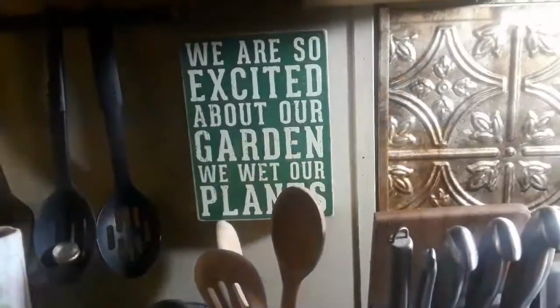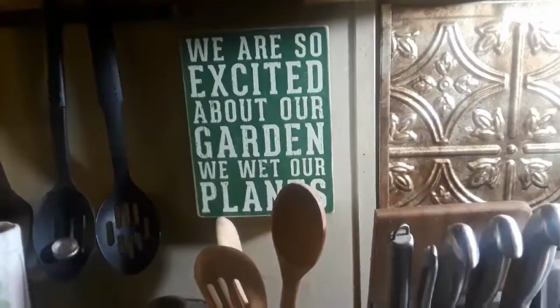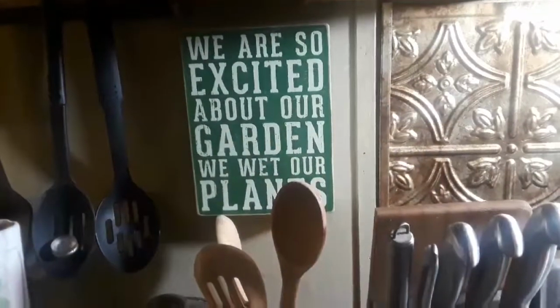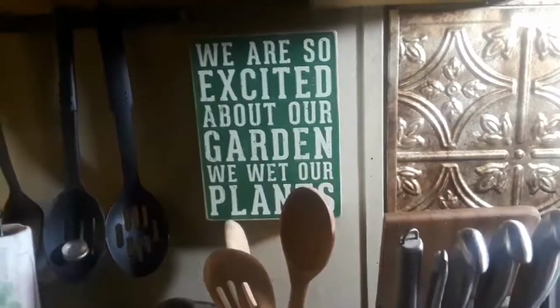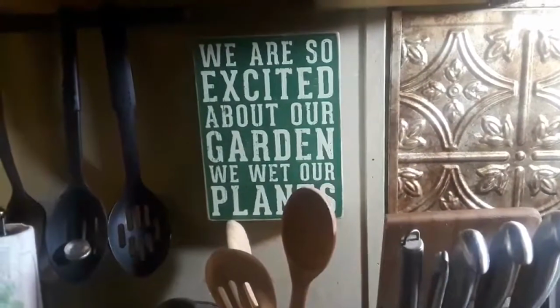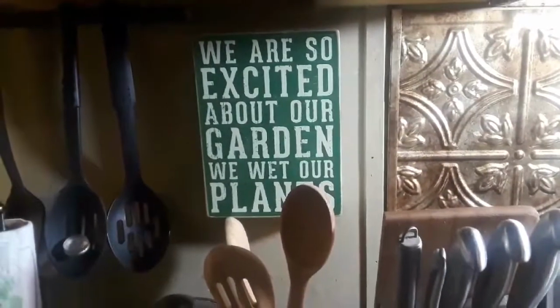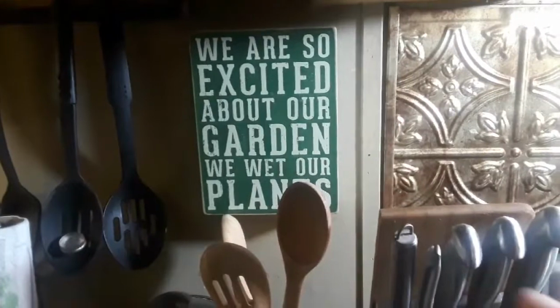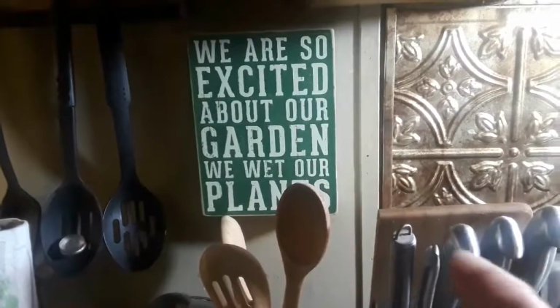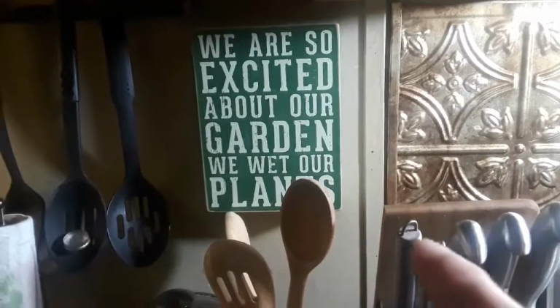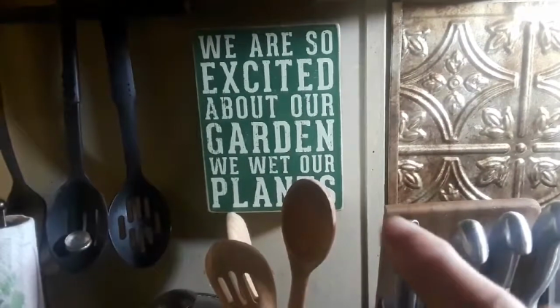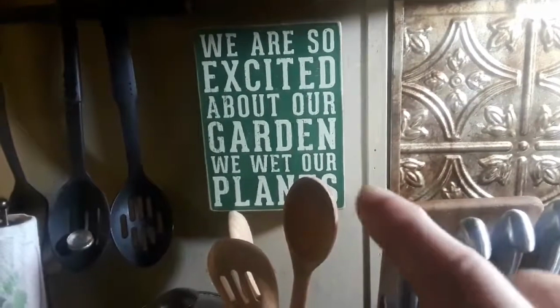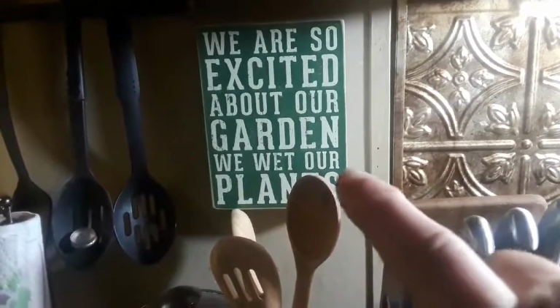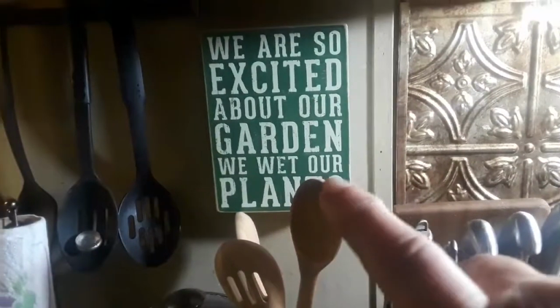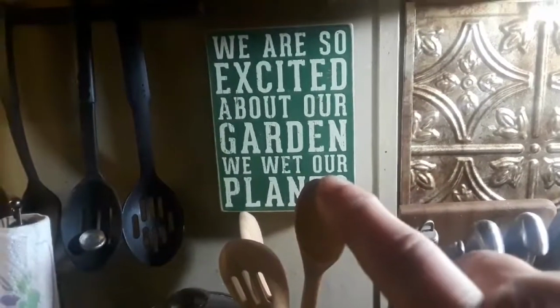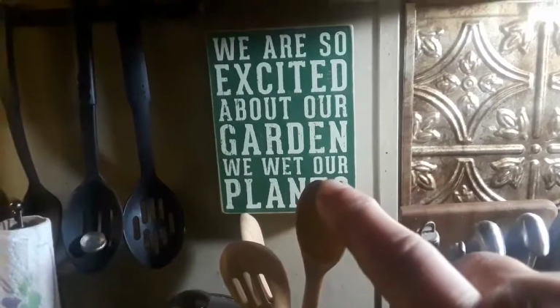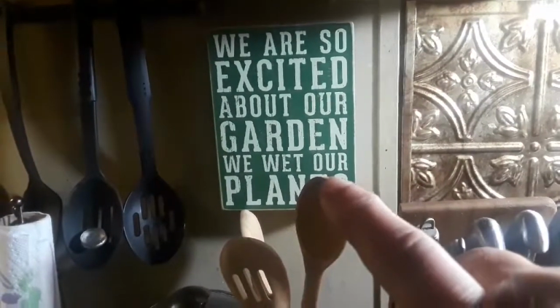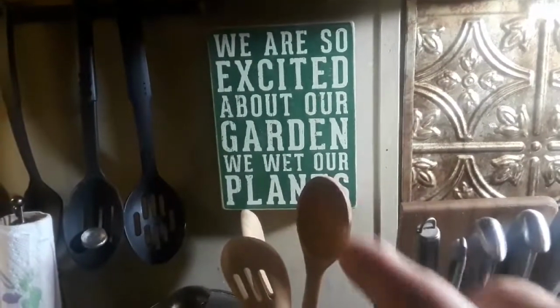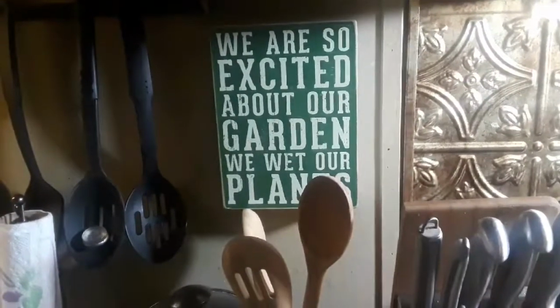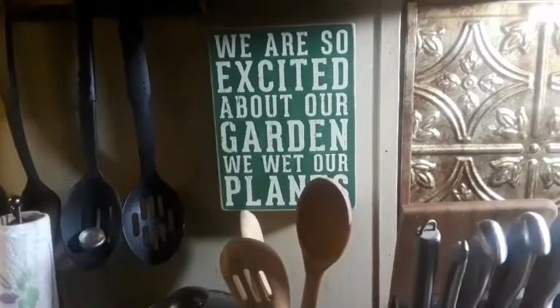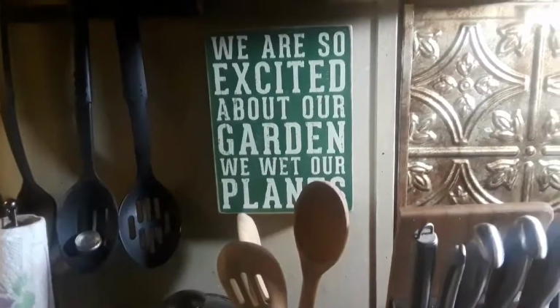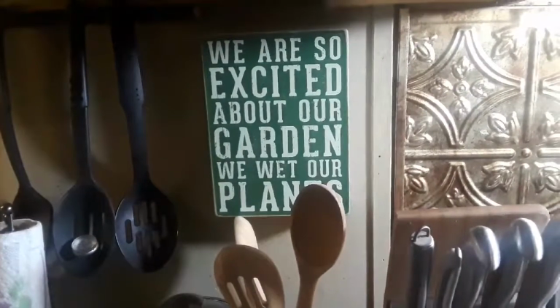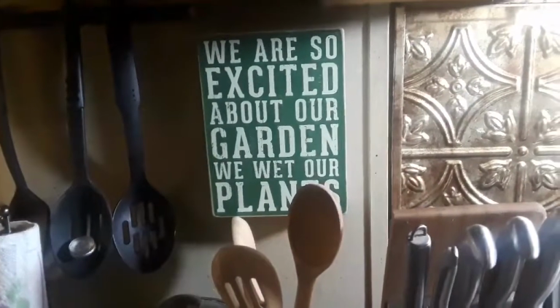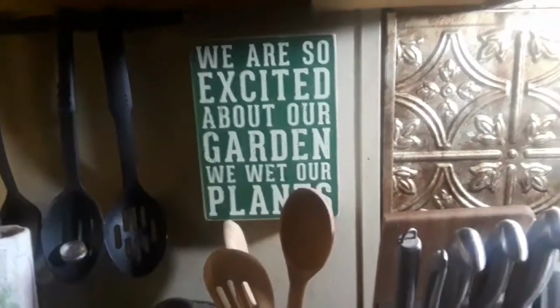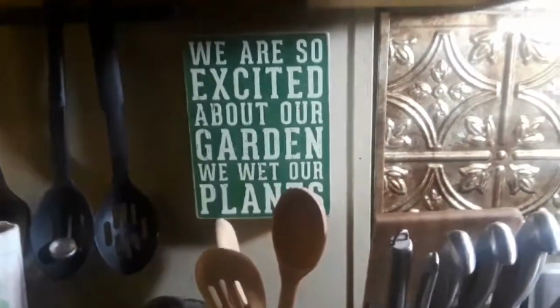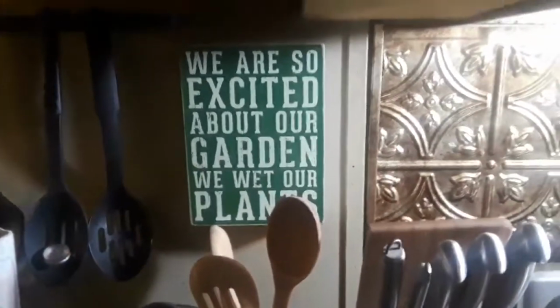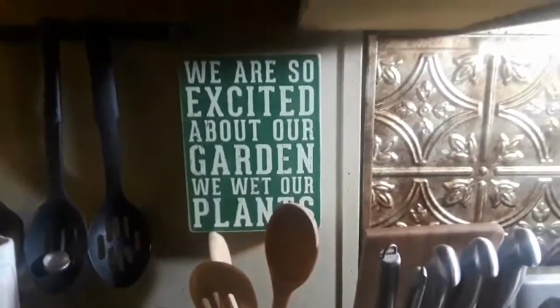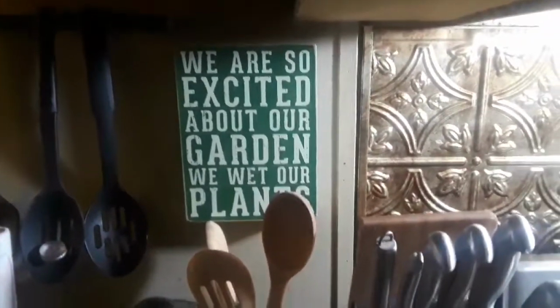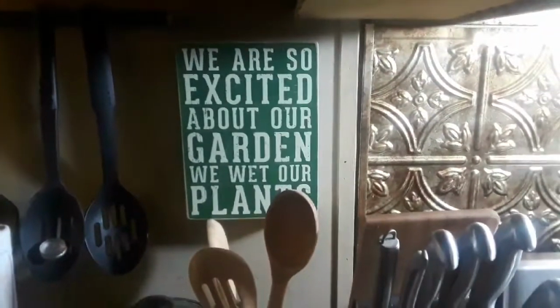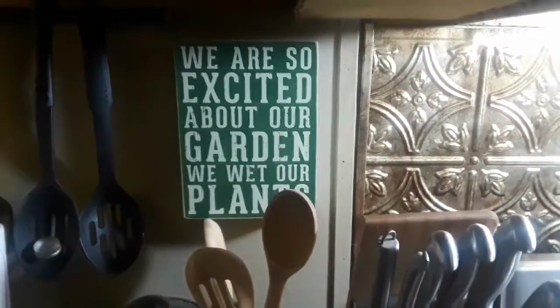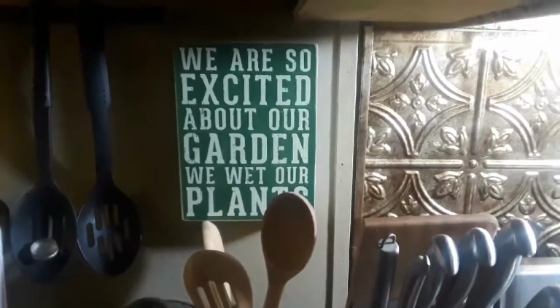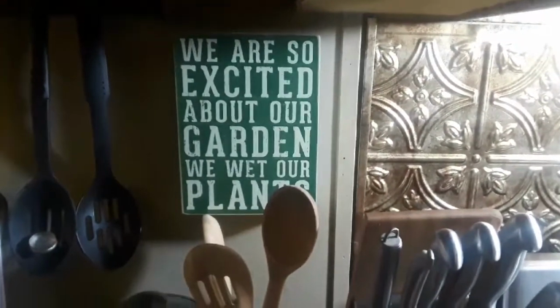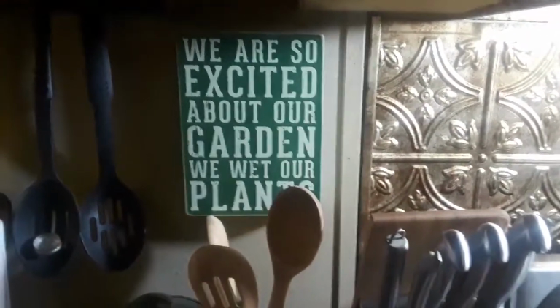I got that sign from my daughter-in-law. I love it. So true.